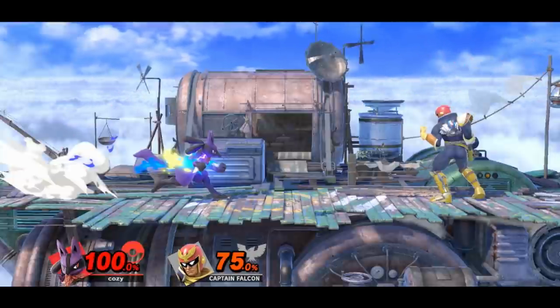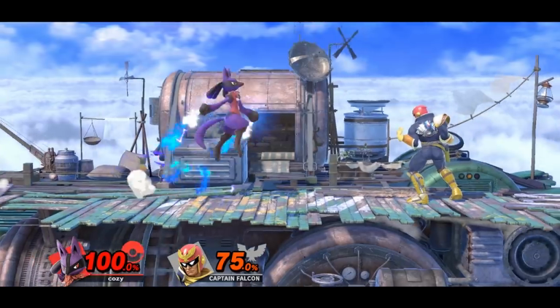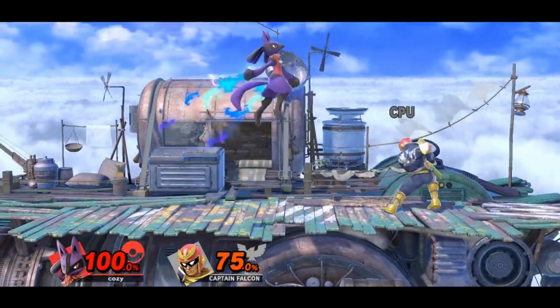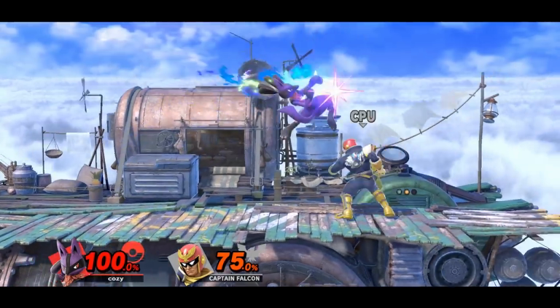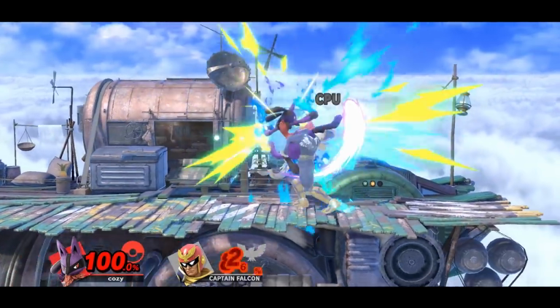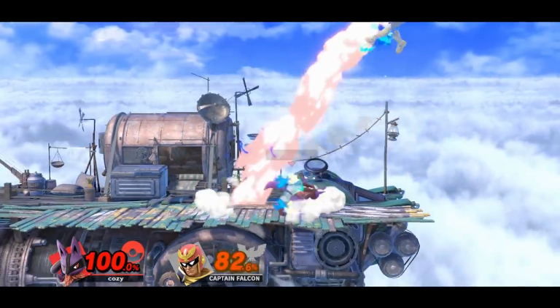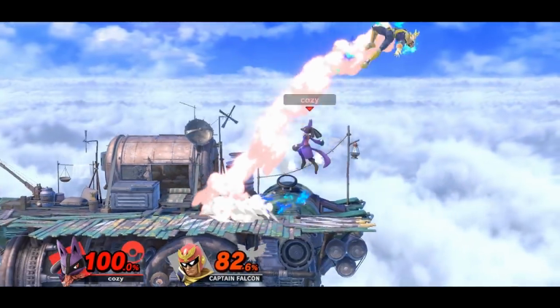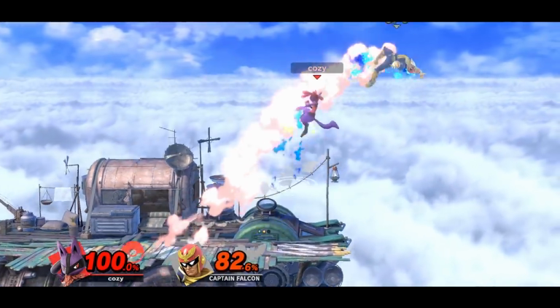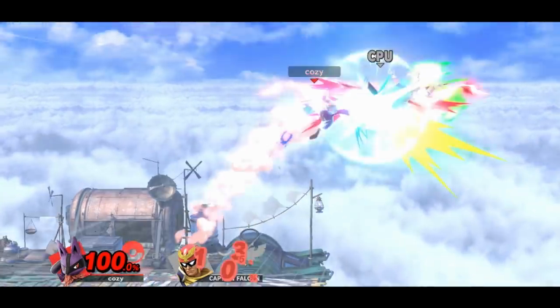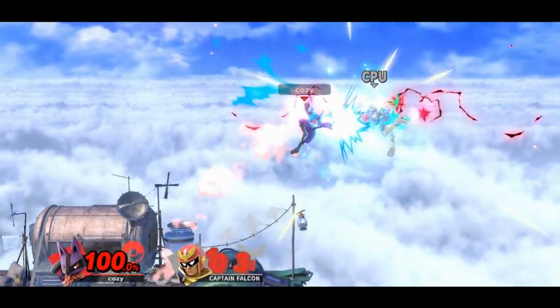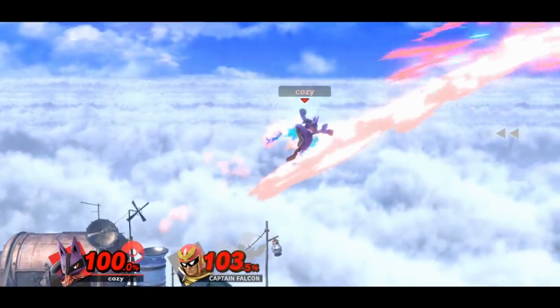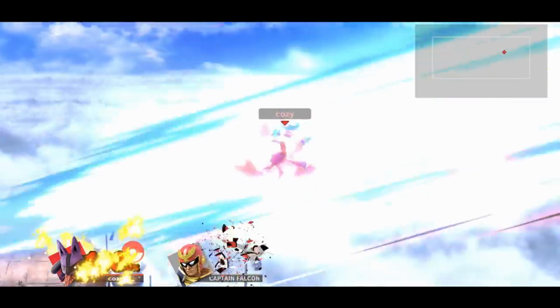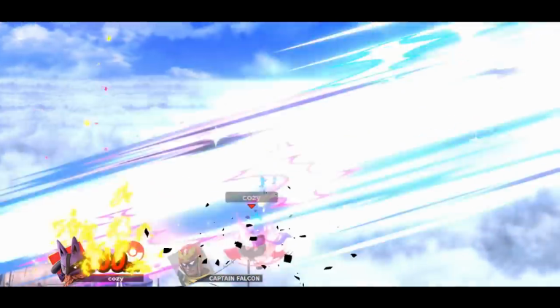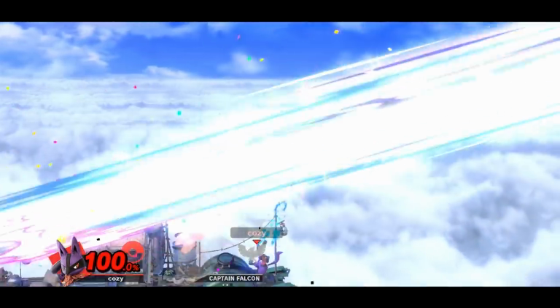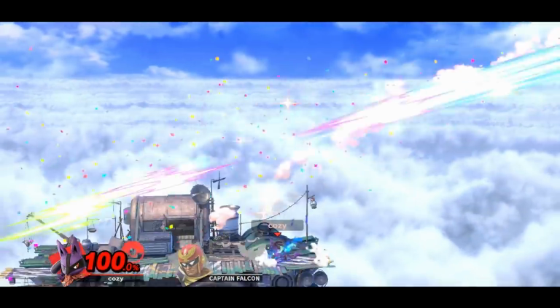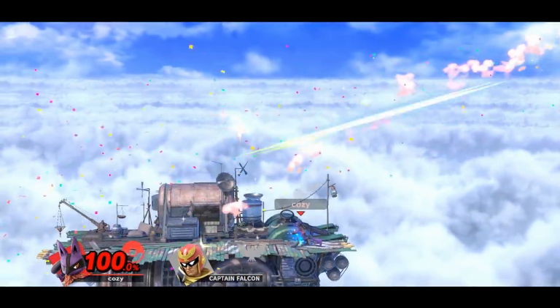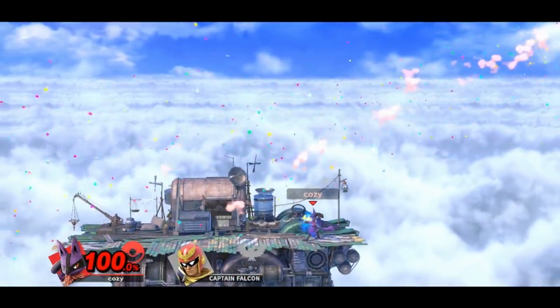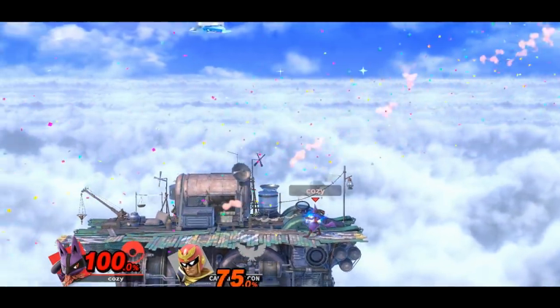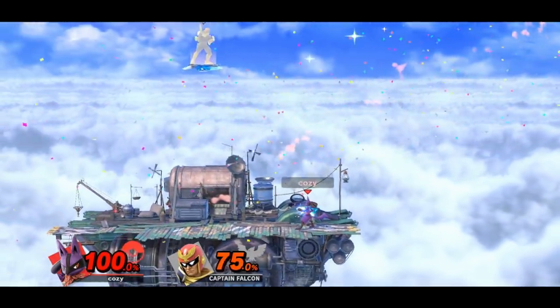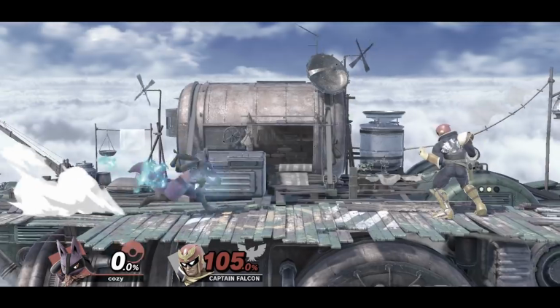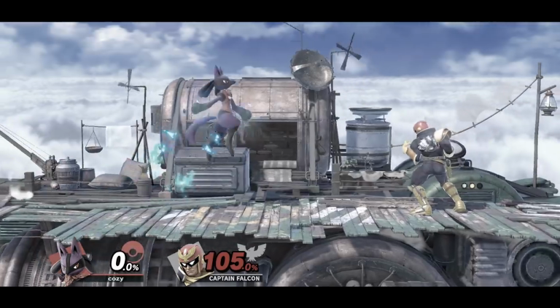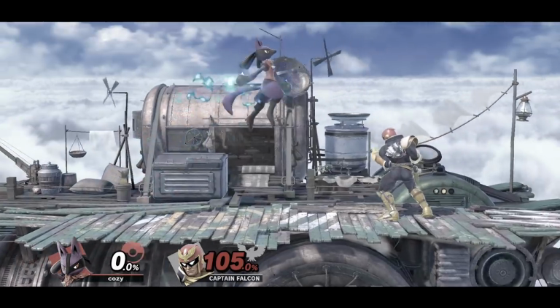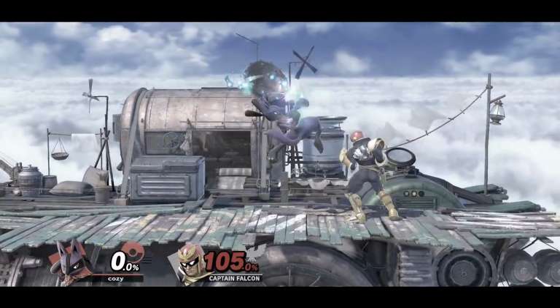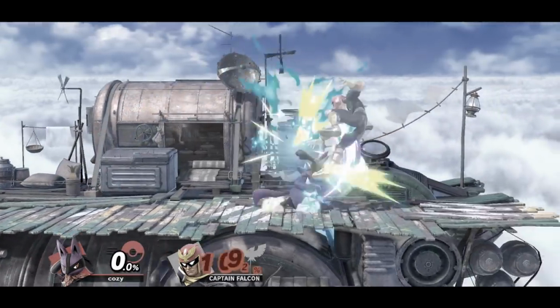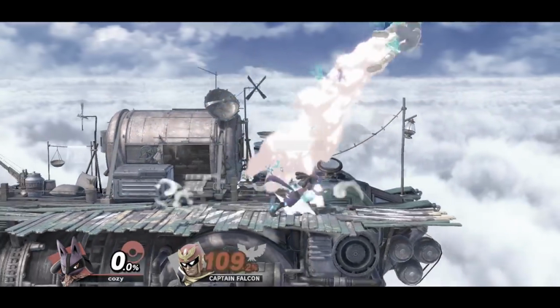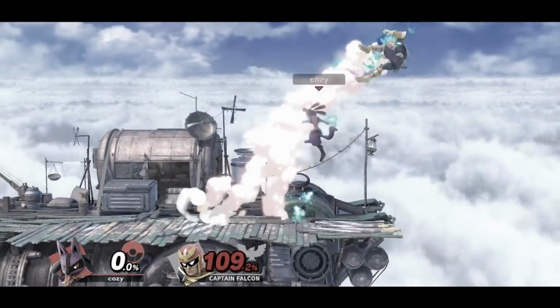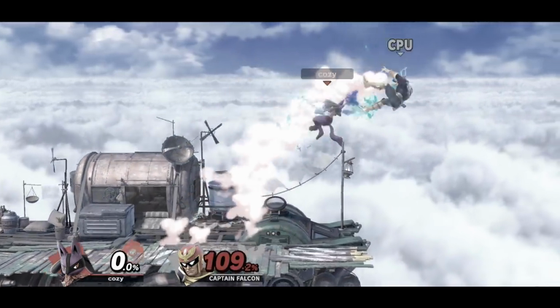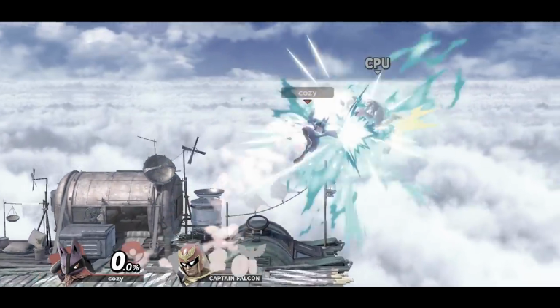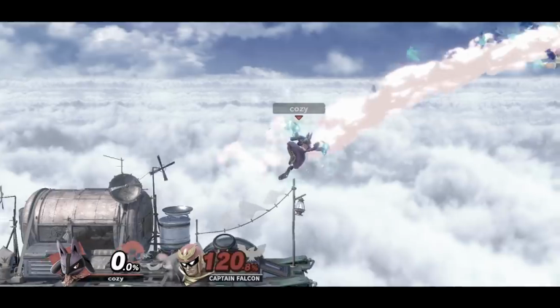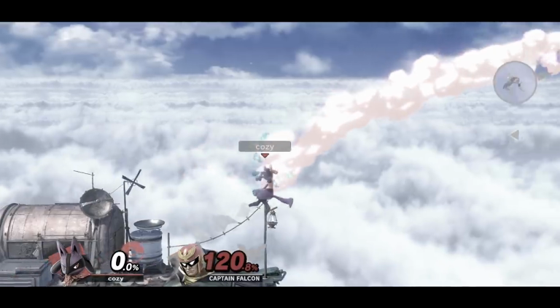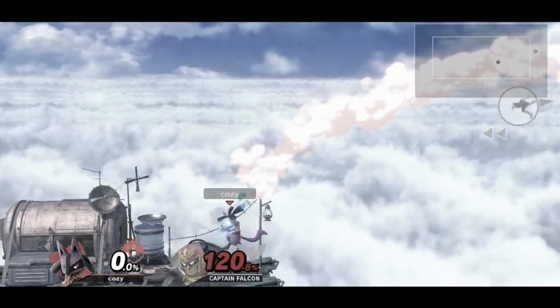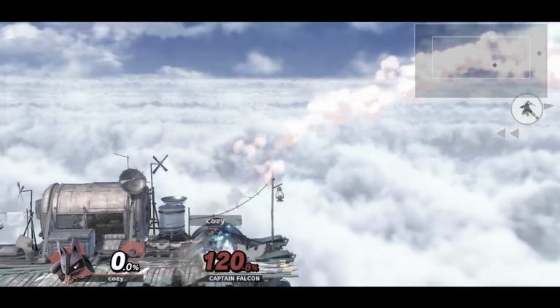One of Lucario's kill confirms is a simple forward air into back air. This works better with aura since it will obviously kill earlier.